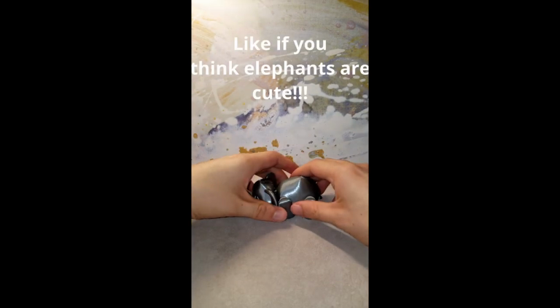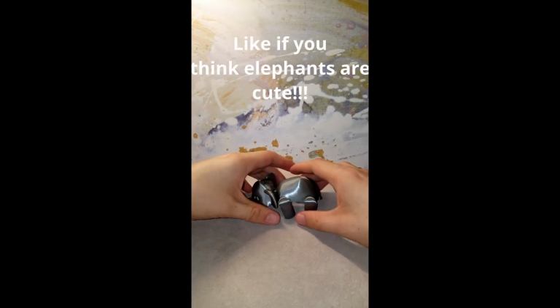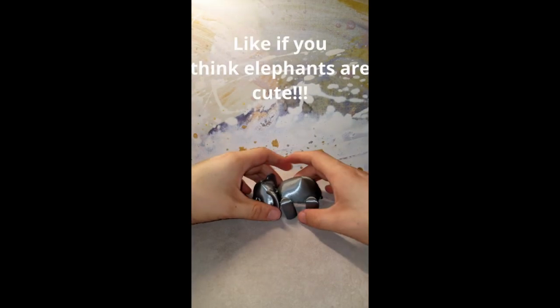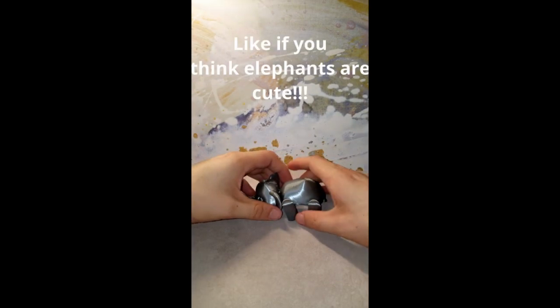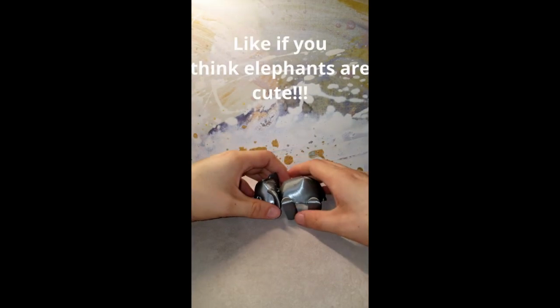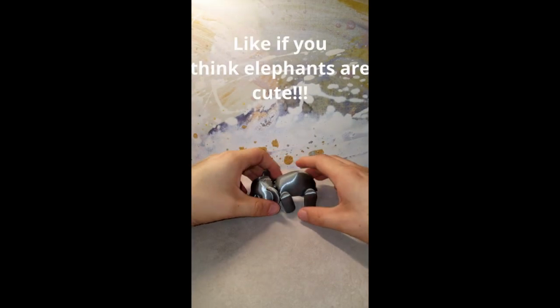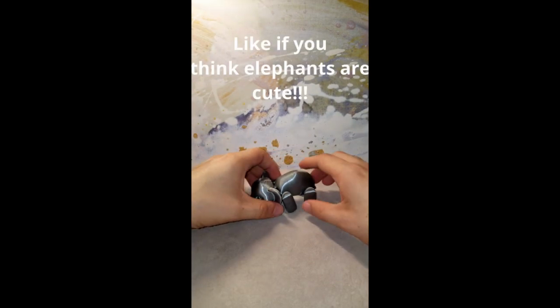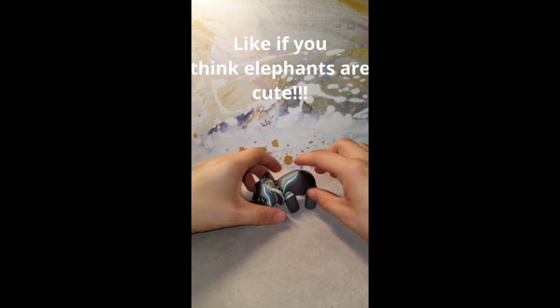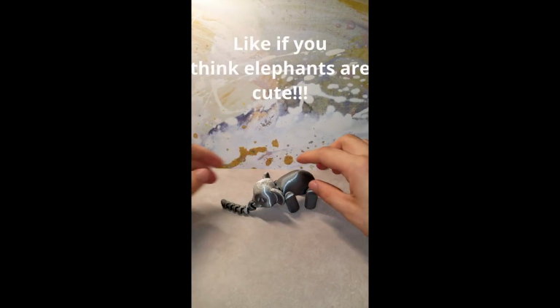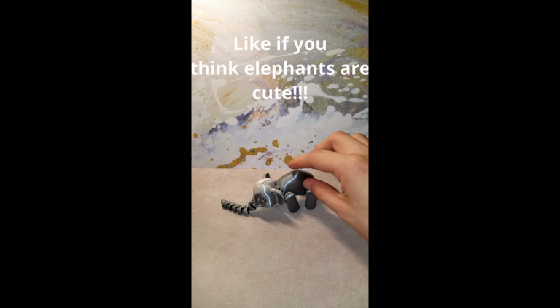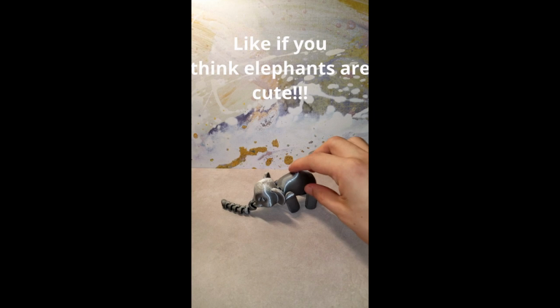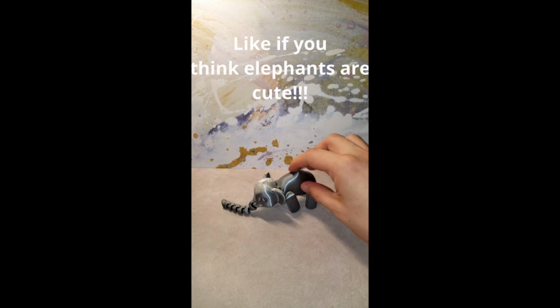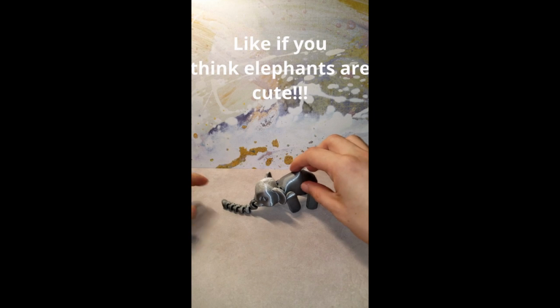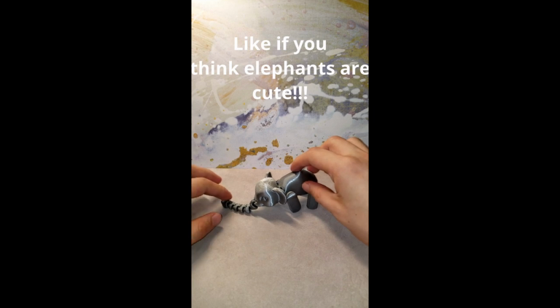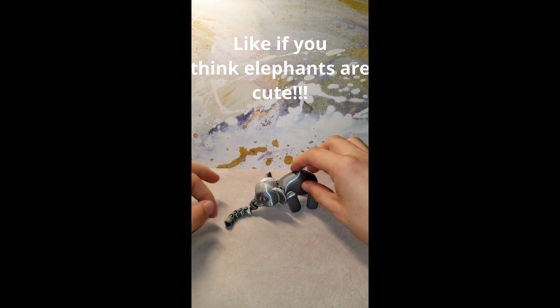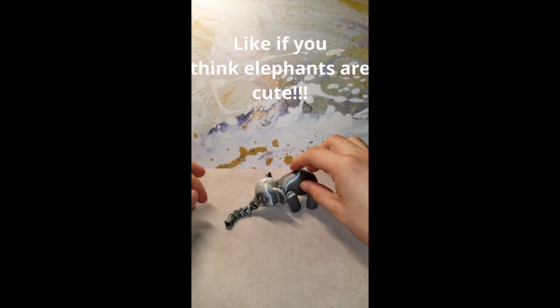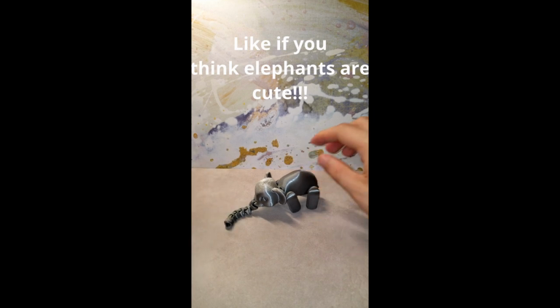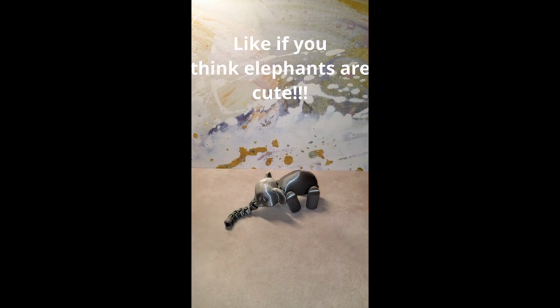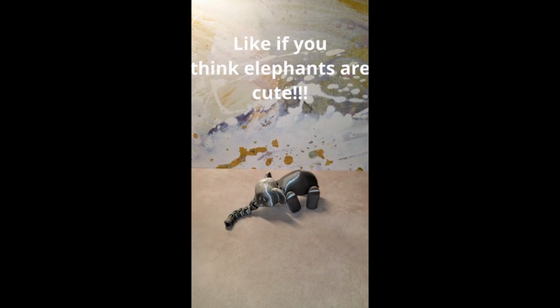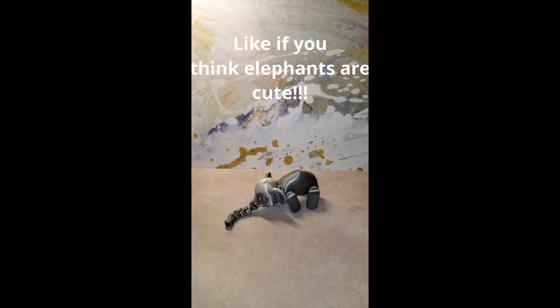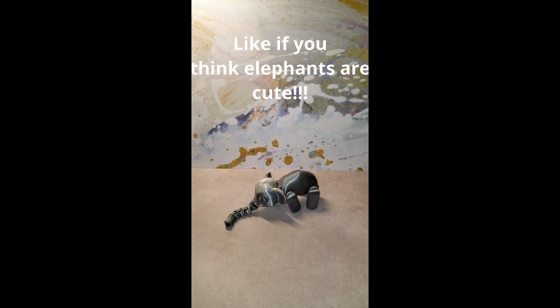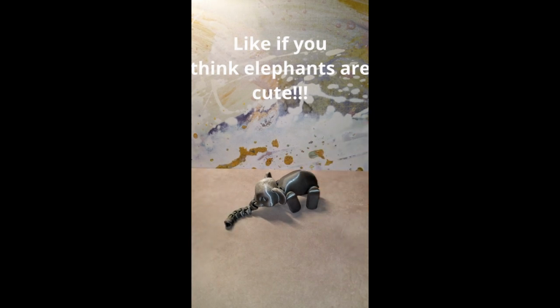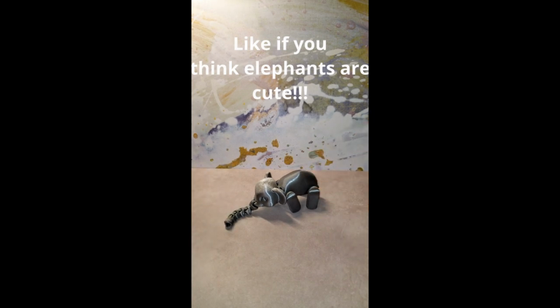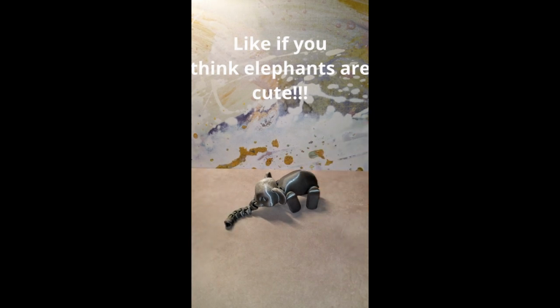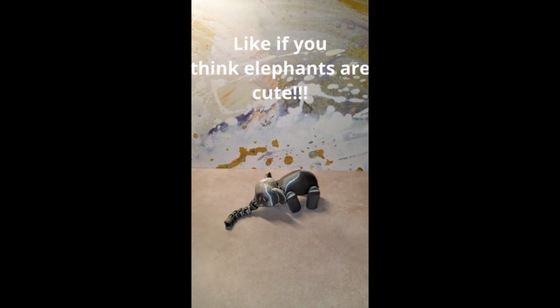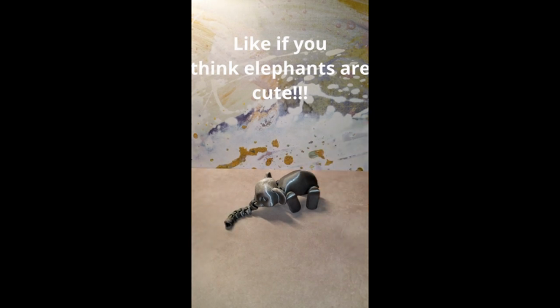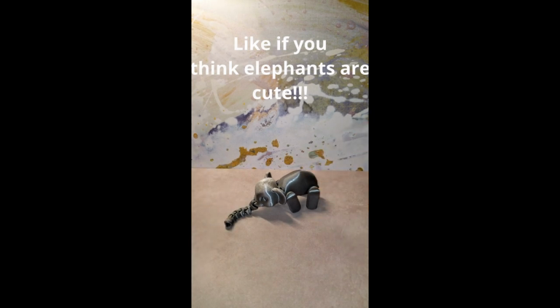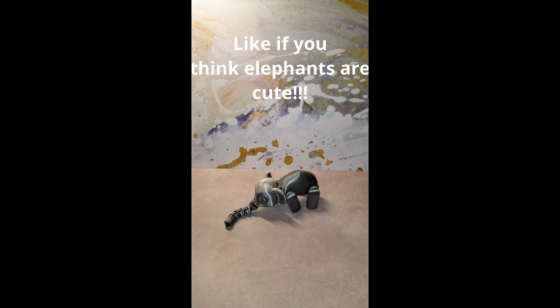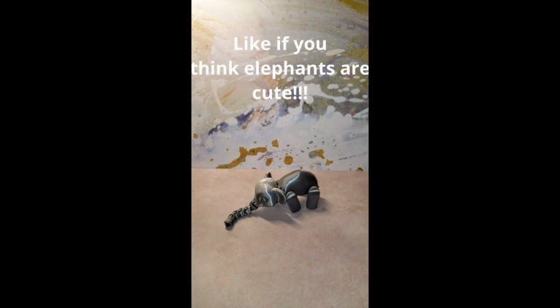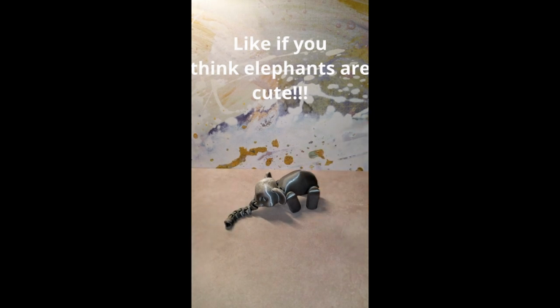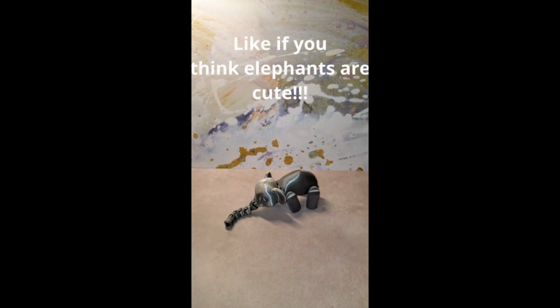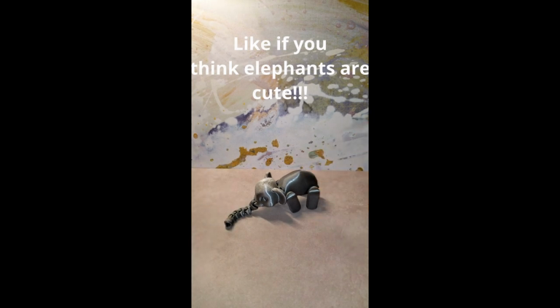Let me know what you think about this model in the comments and what I should print next. Also, let me know if you like the shiny silk color.